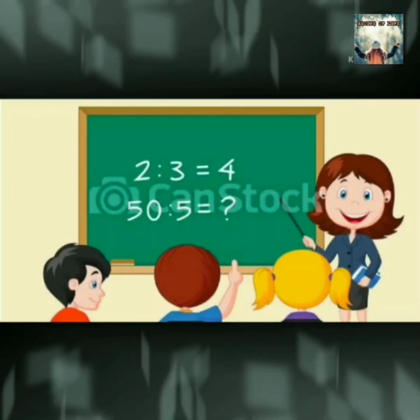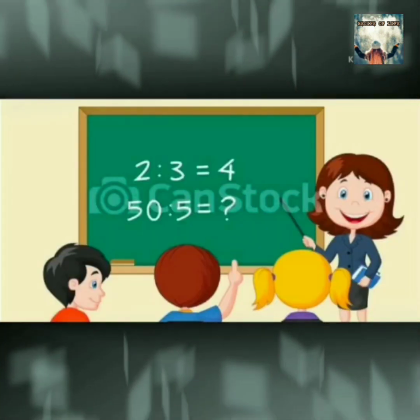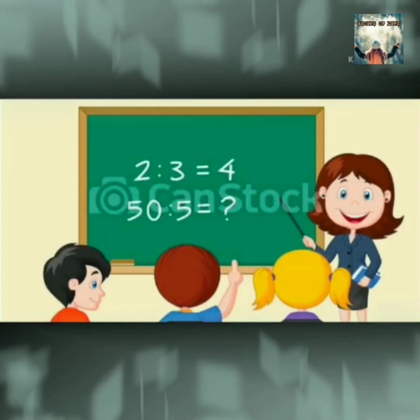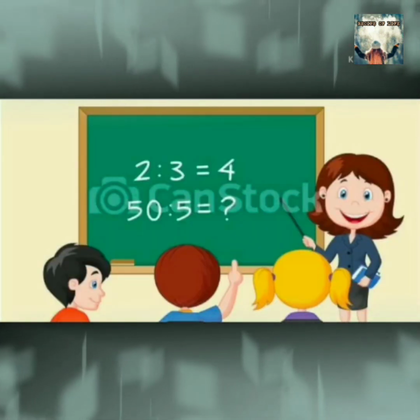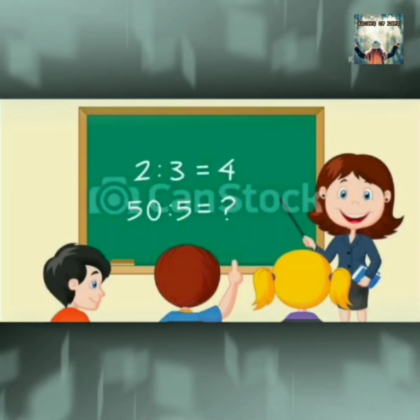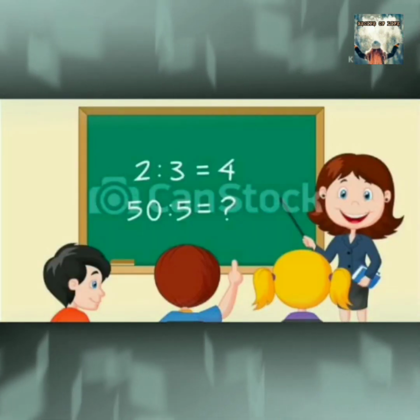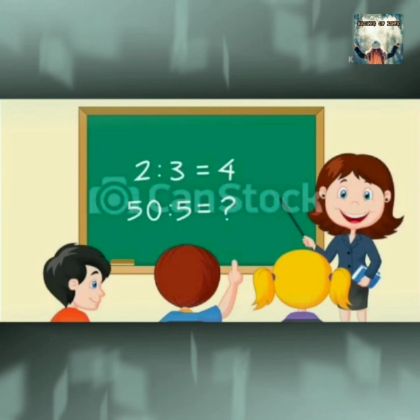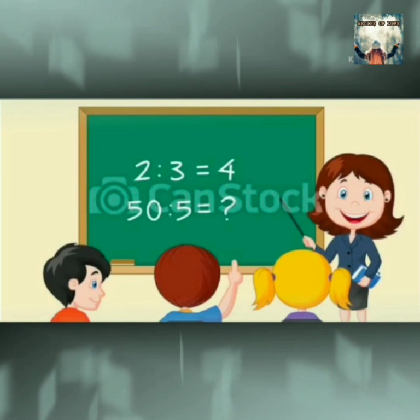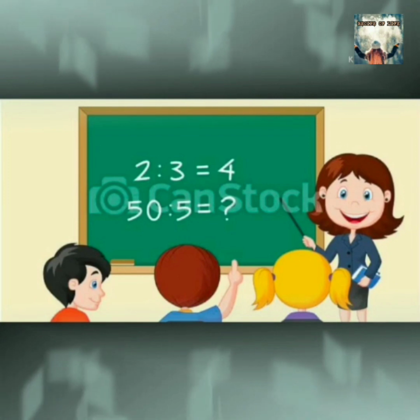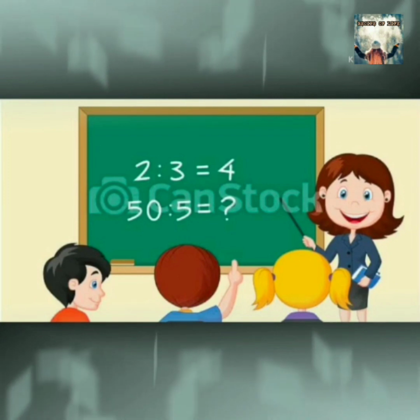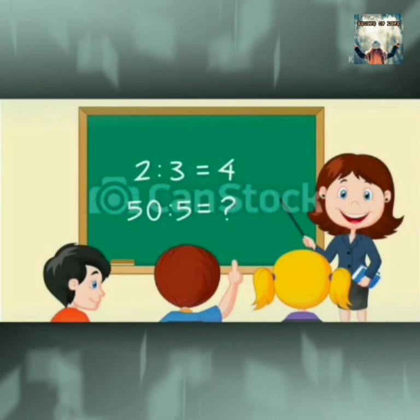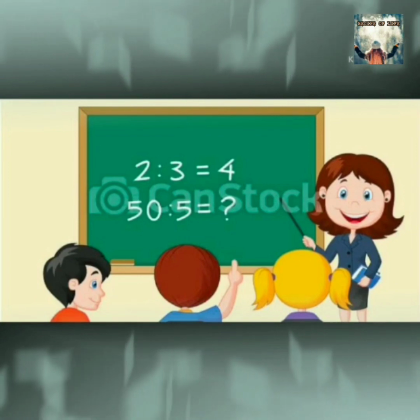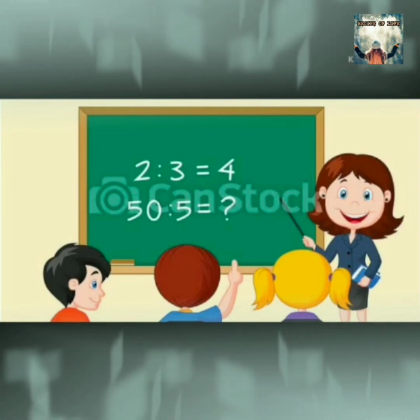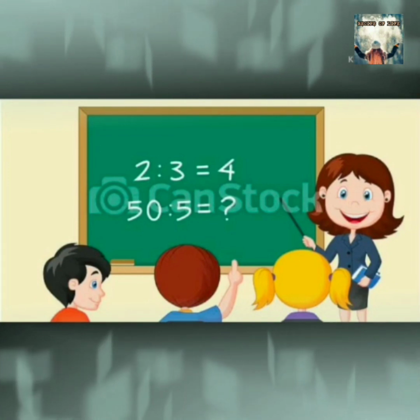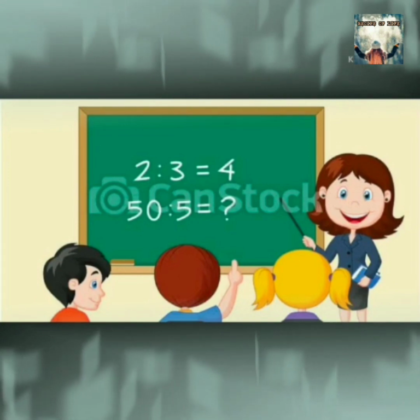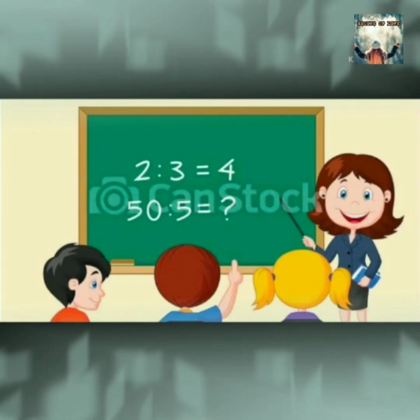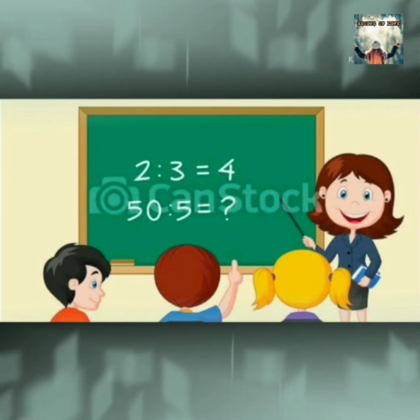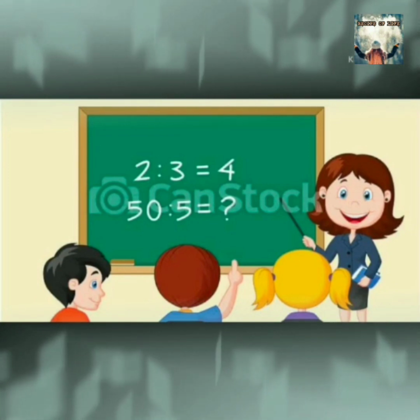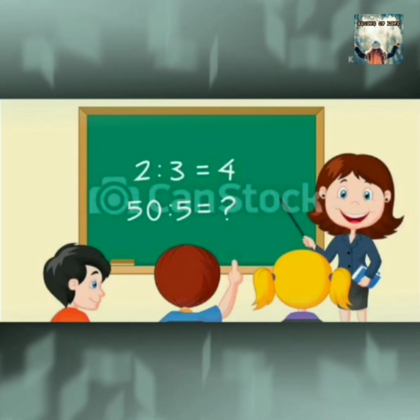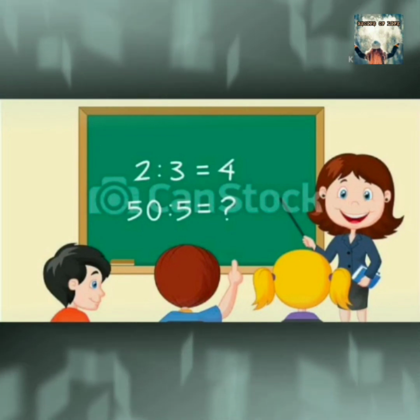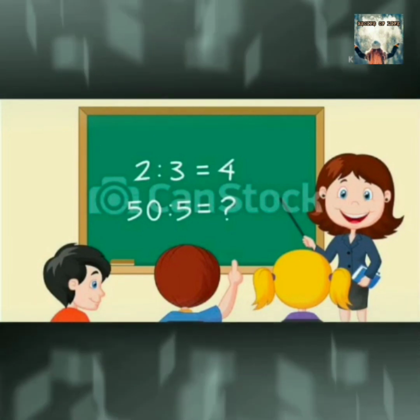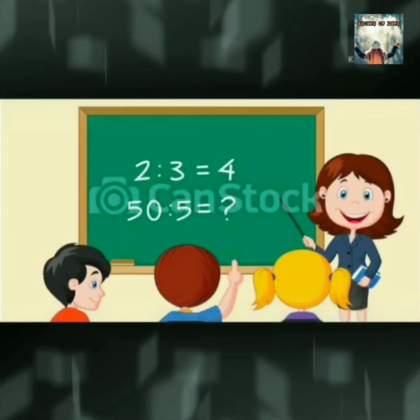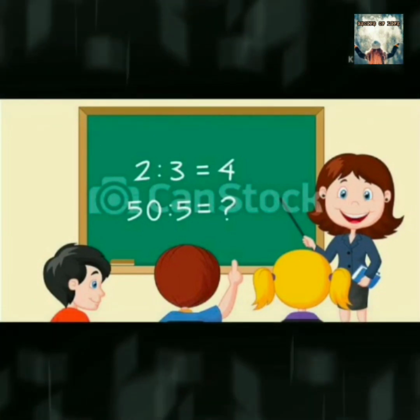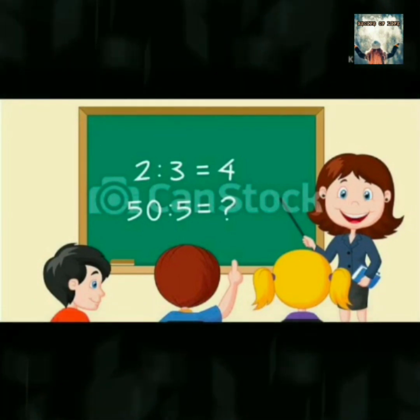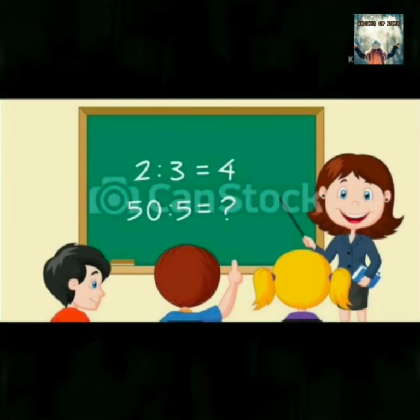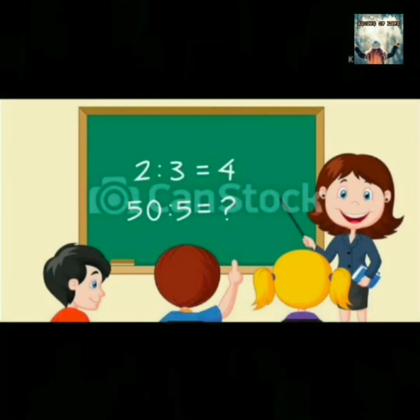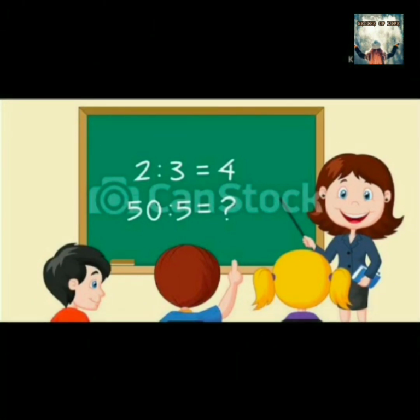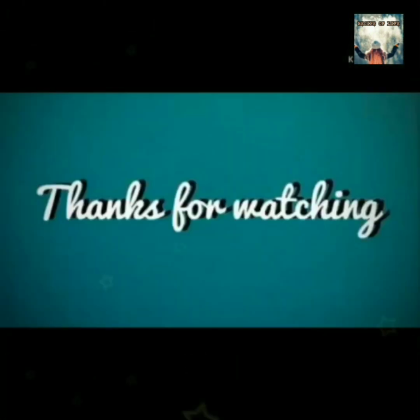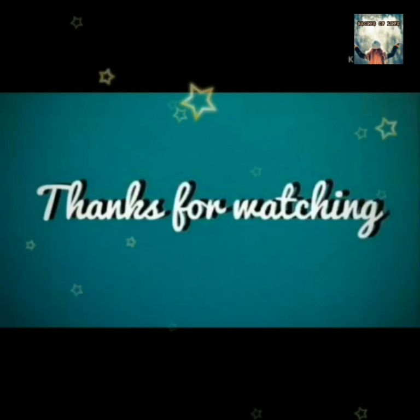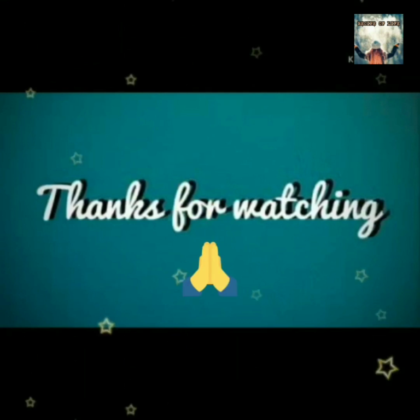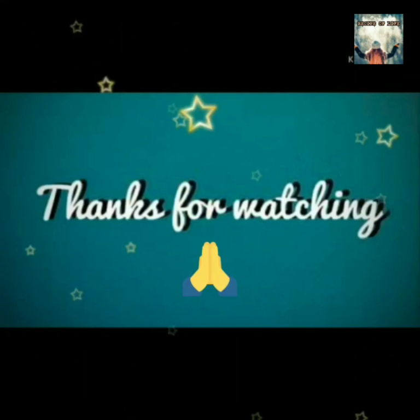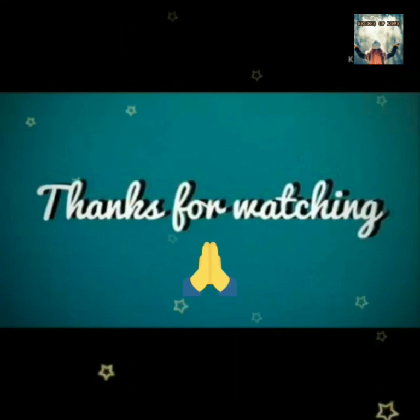So students, I hope you understand each and everything about addition story sums. Thanks for watching.